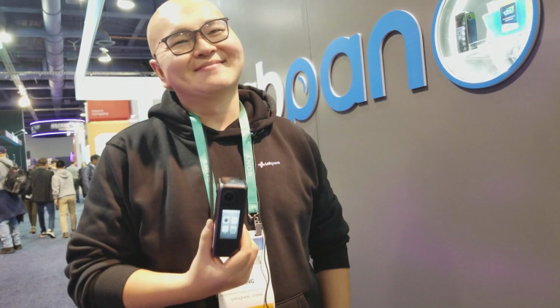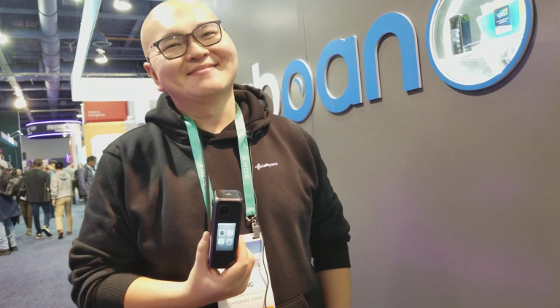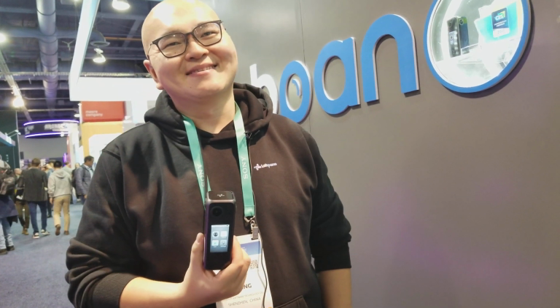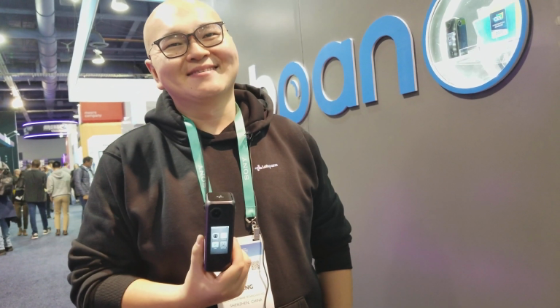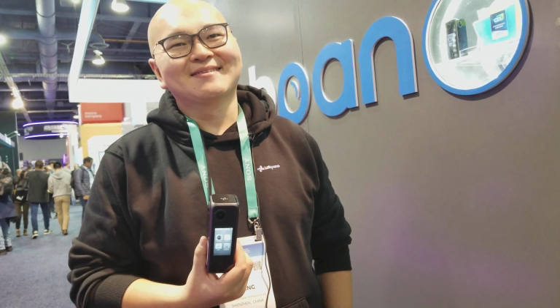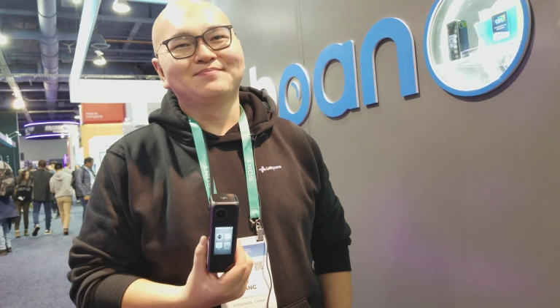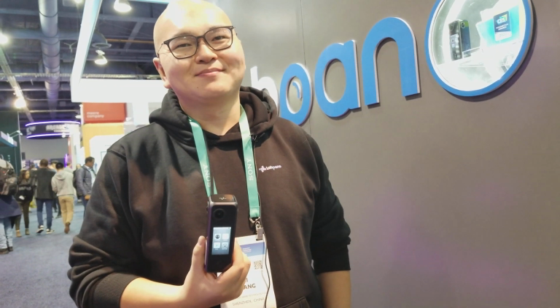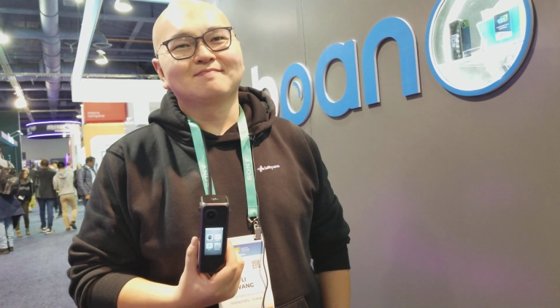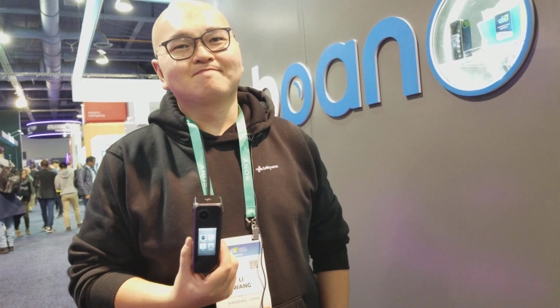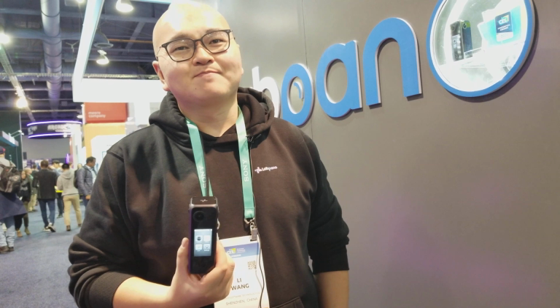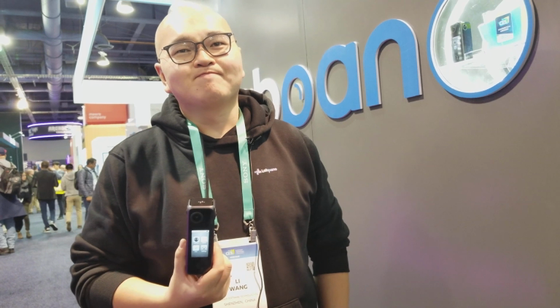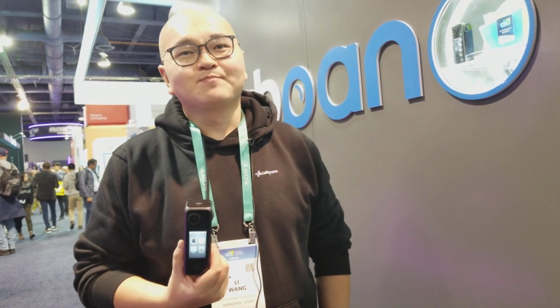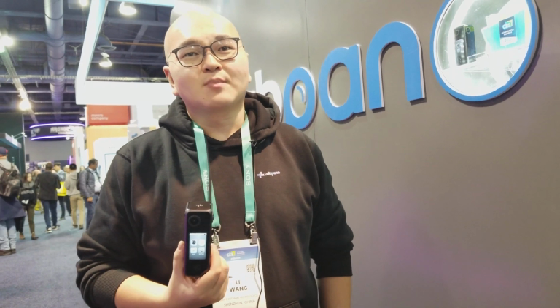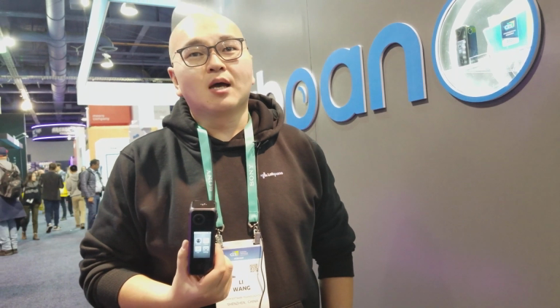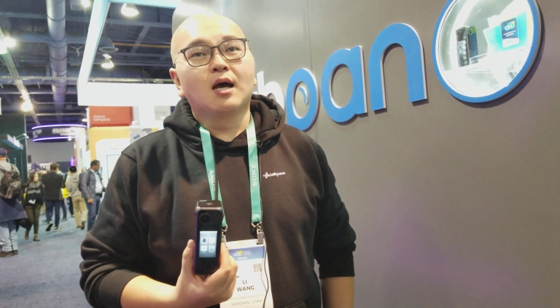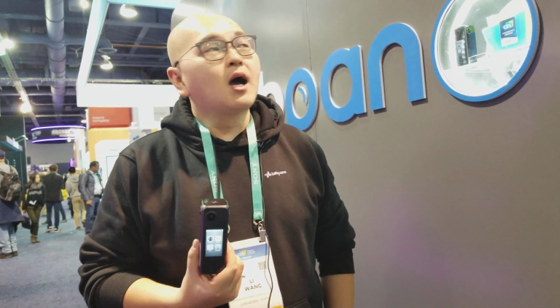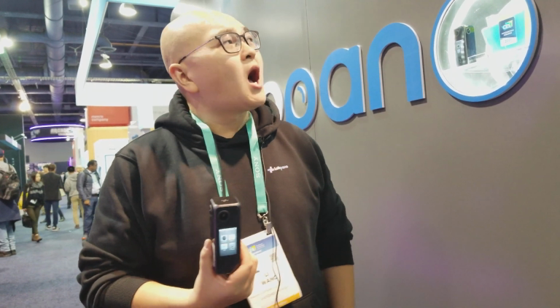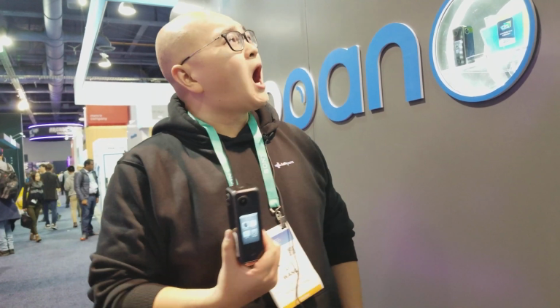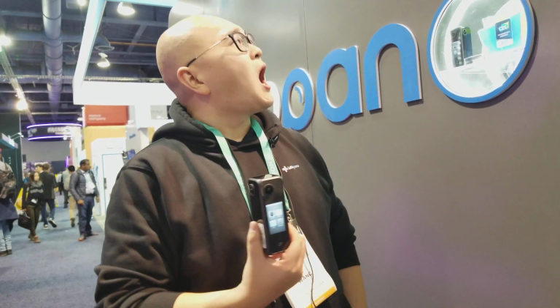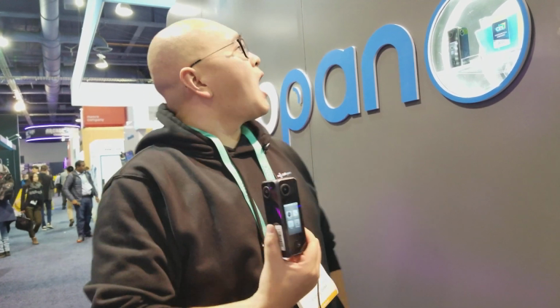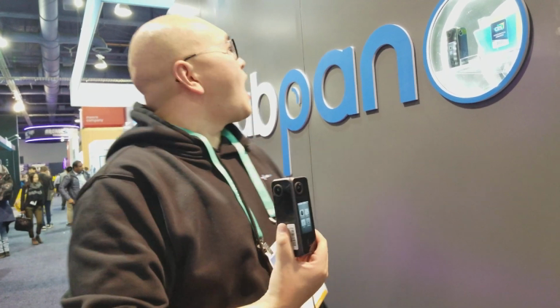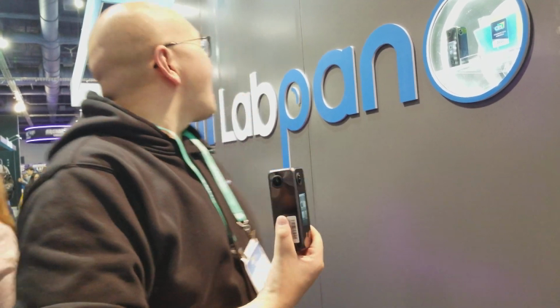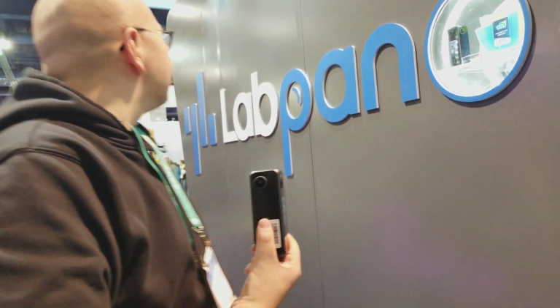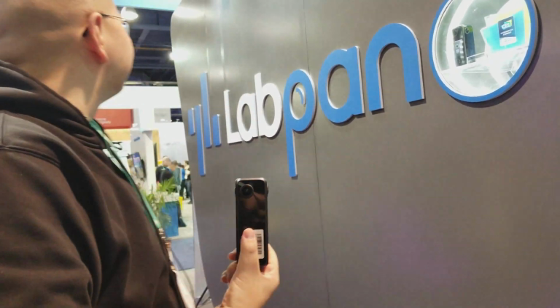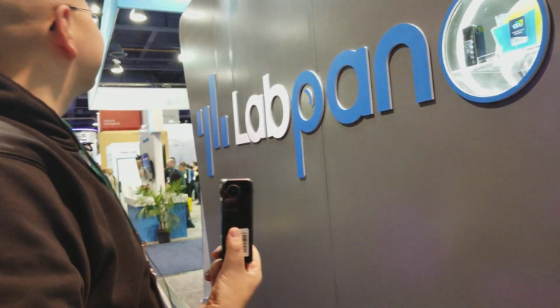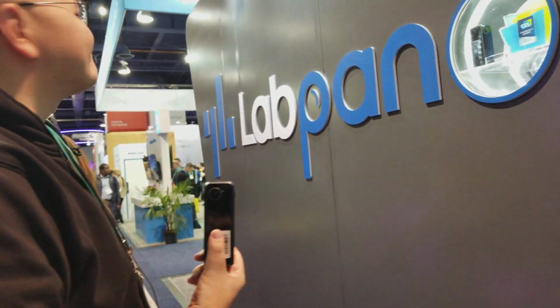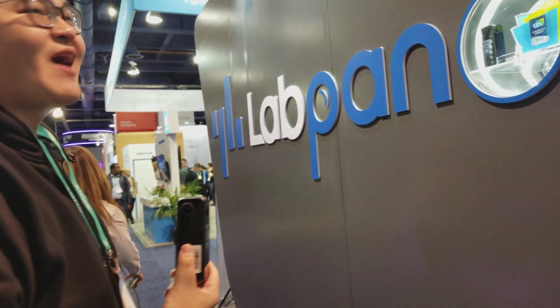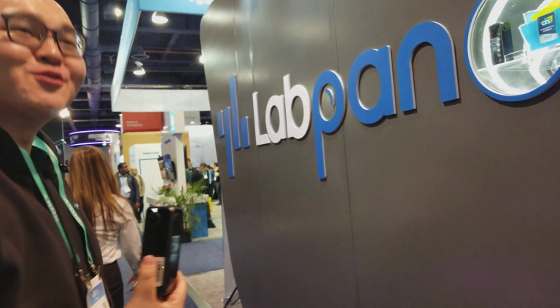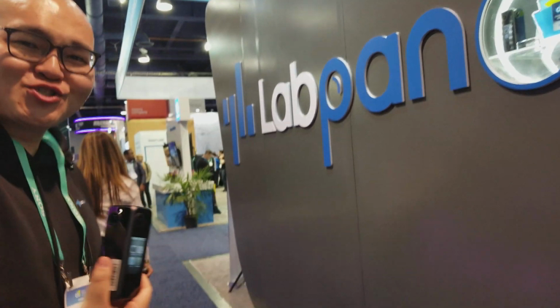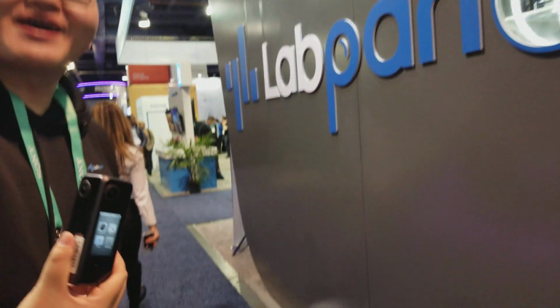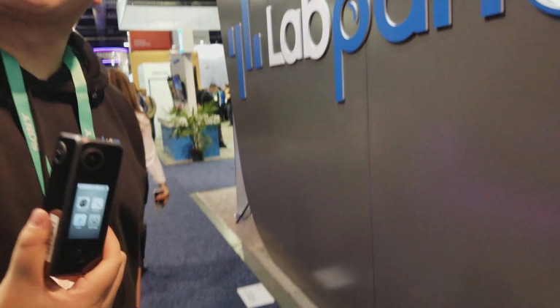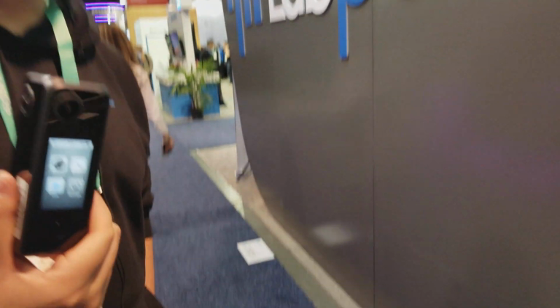Thank you very much. And where are you guys at CES? What's your booth number?